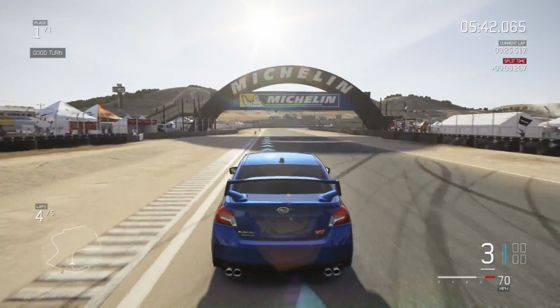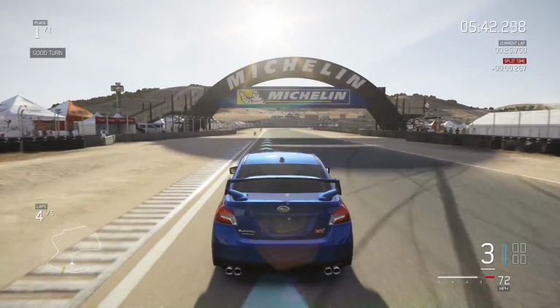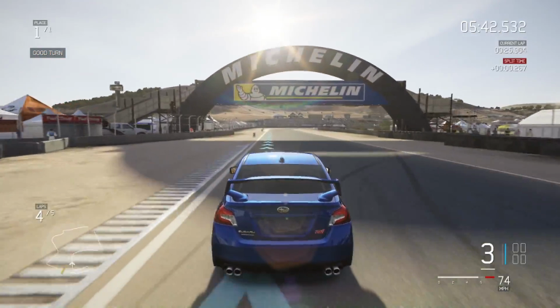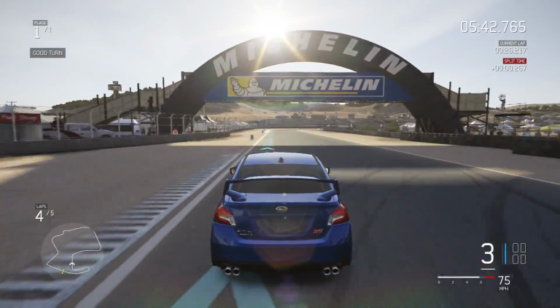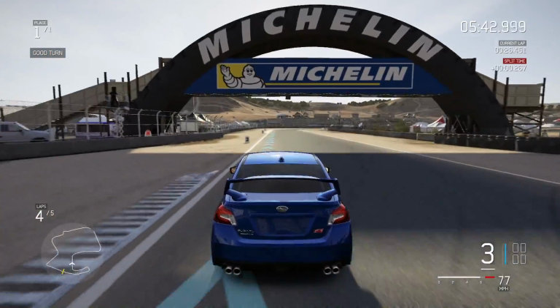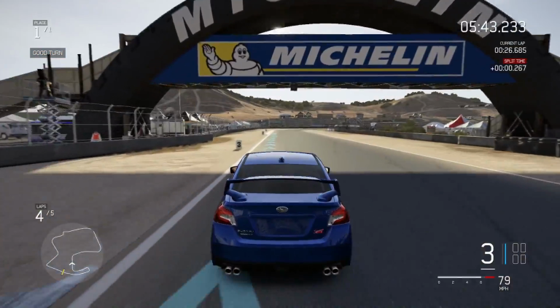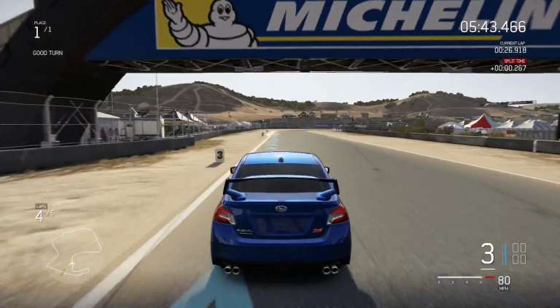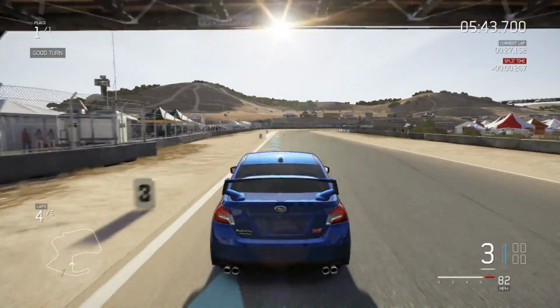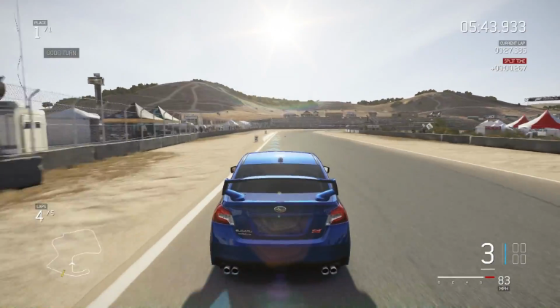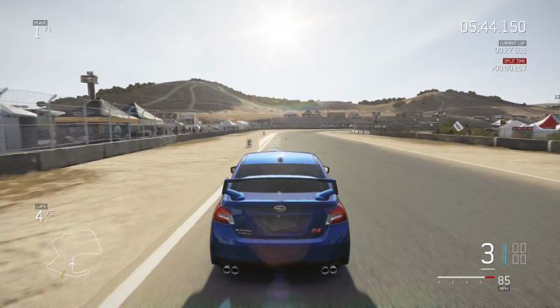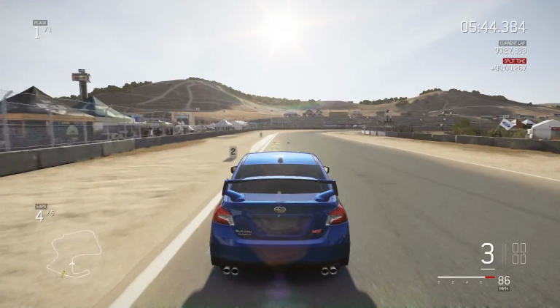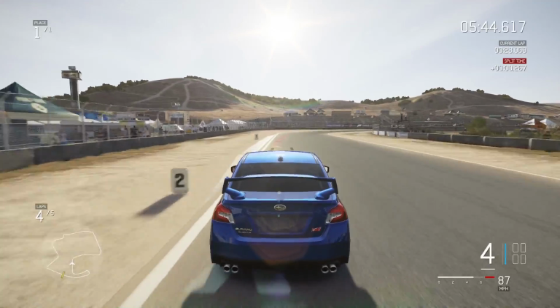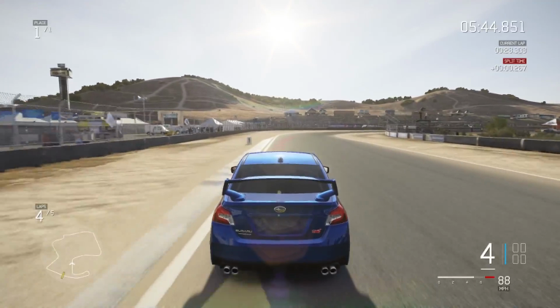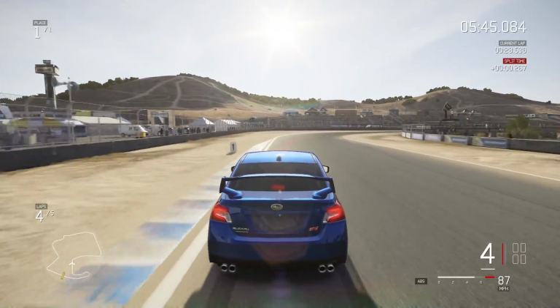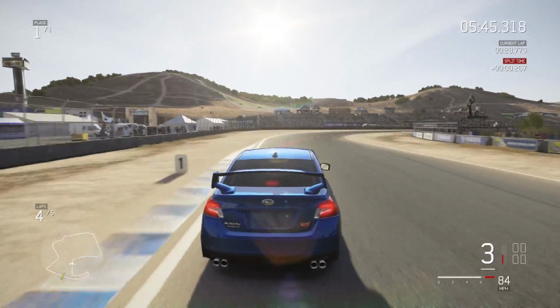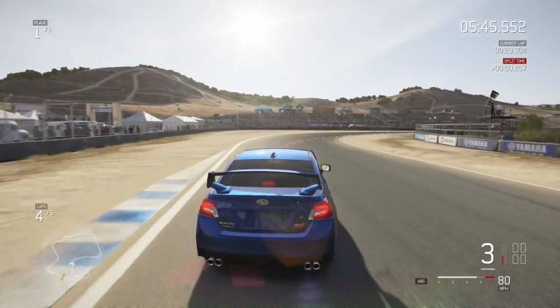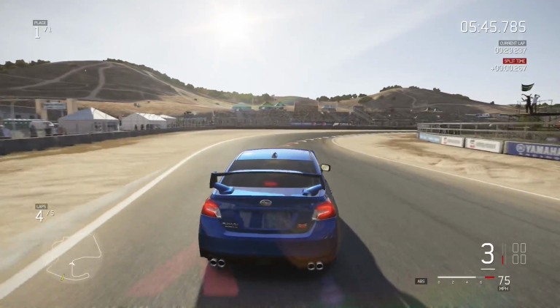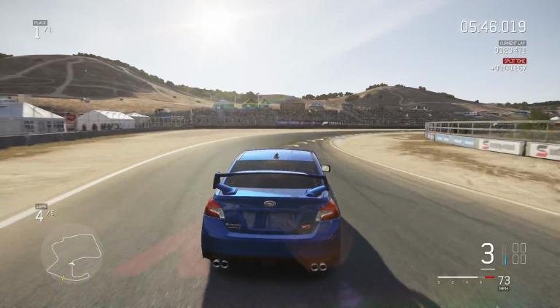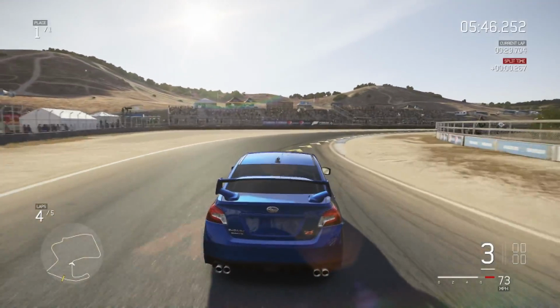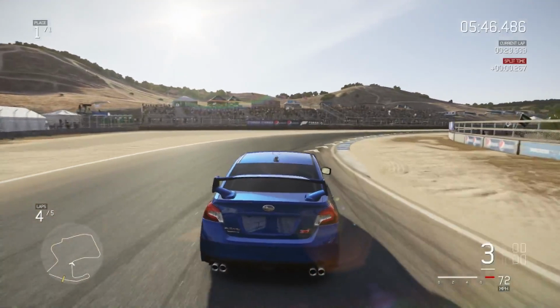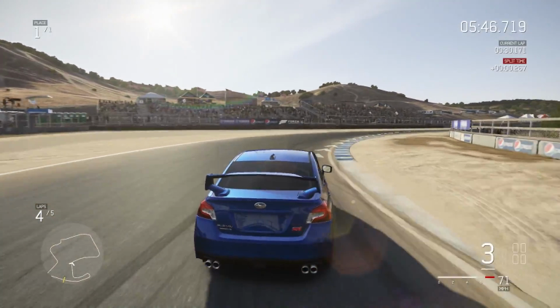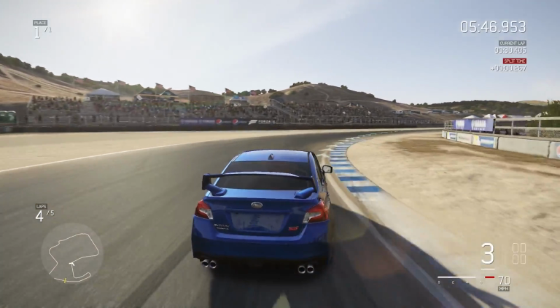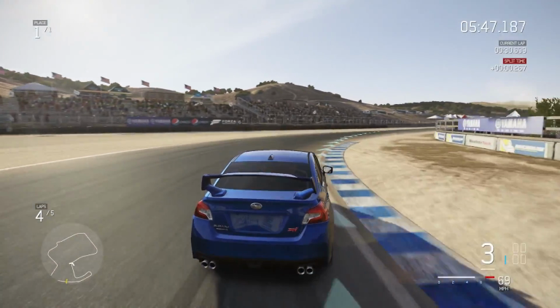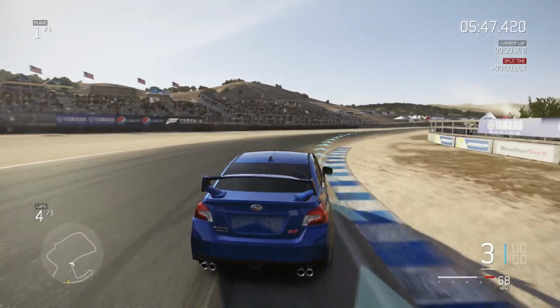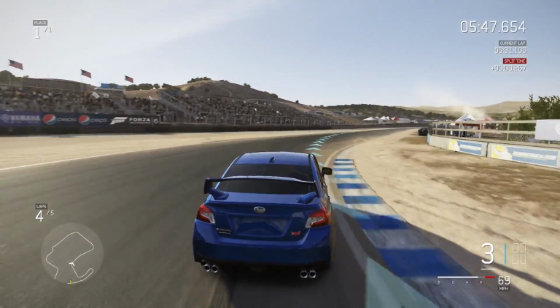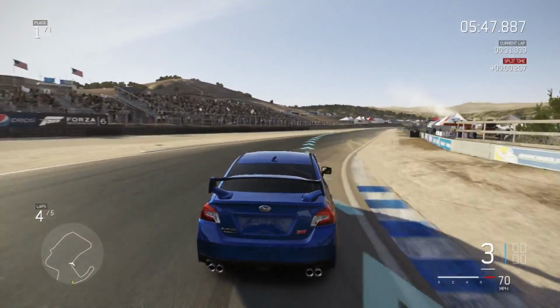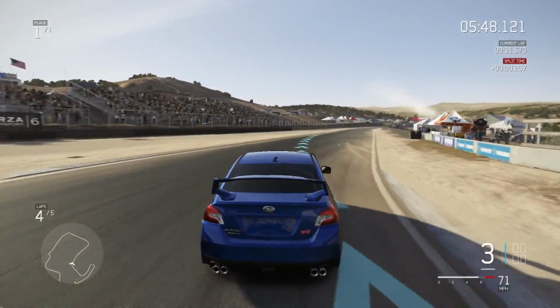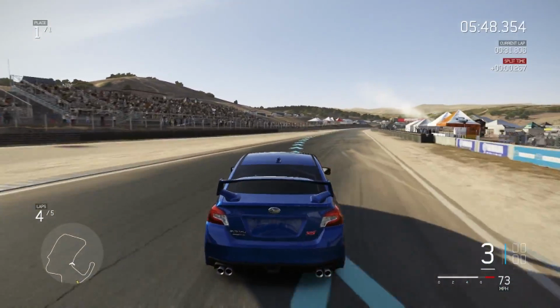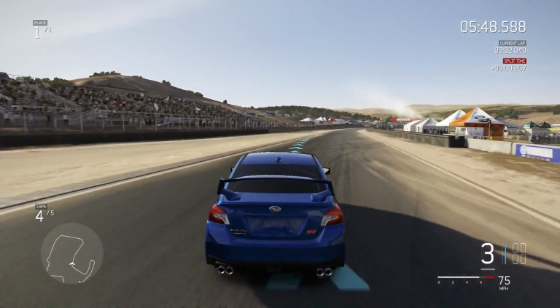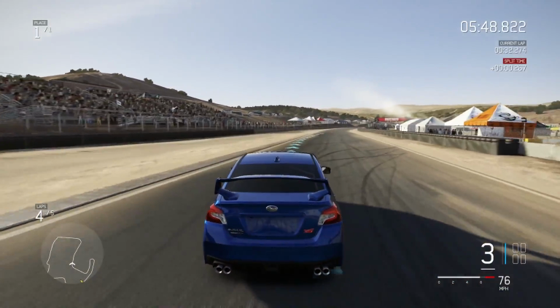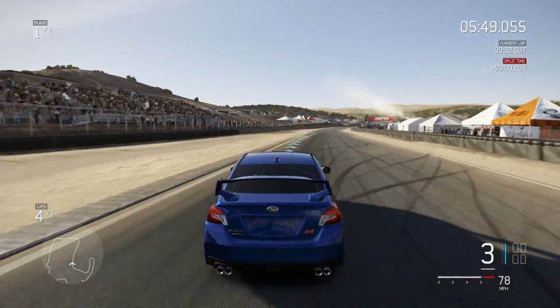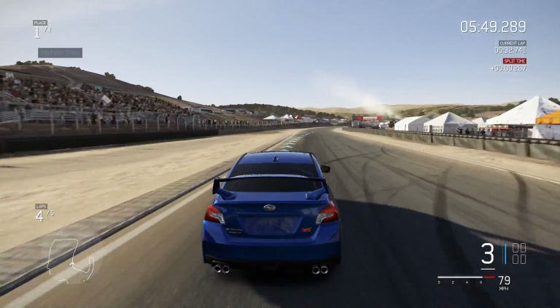I almost feel like it understeers a little bit more with the roll cage as well. Might just be me though.